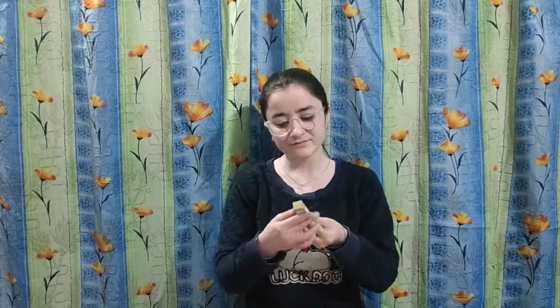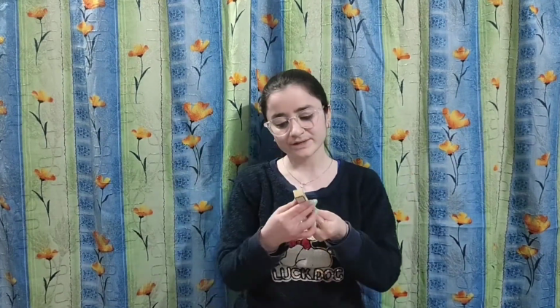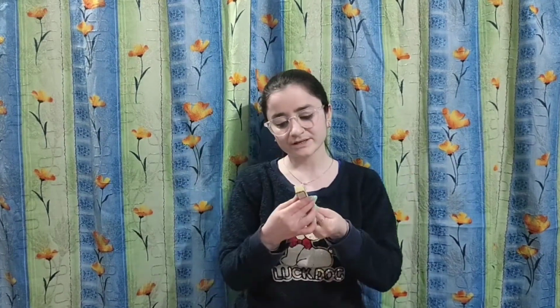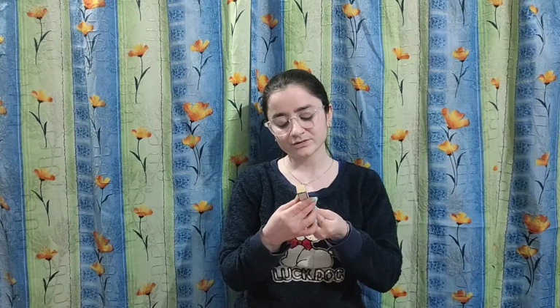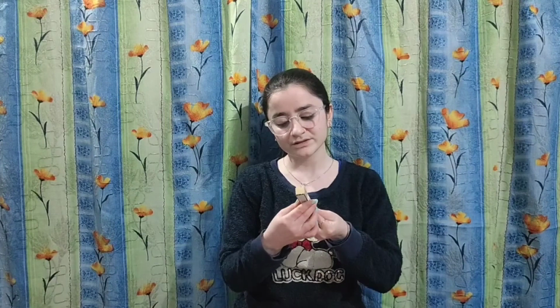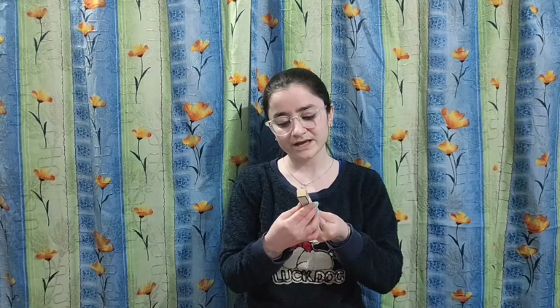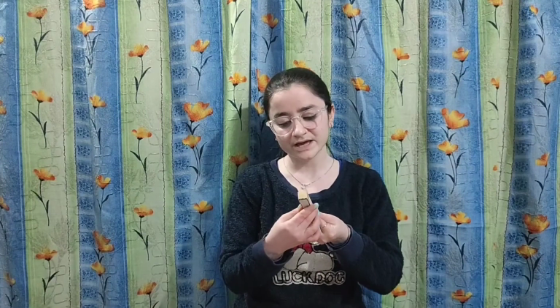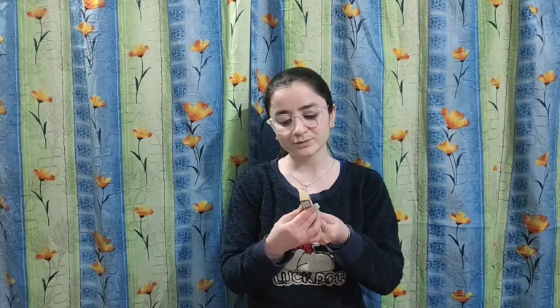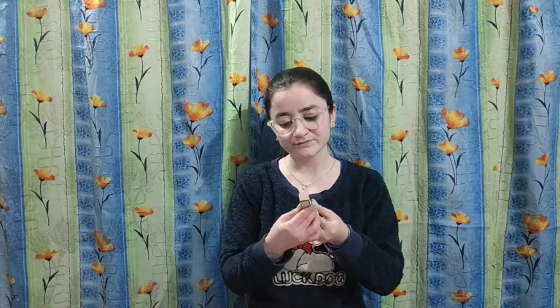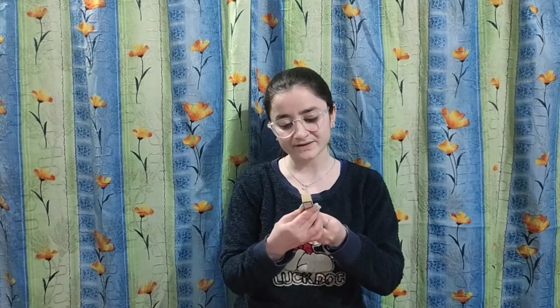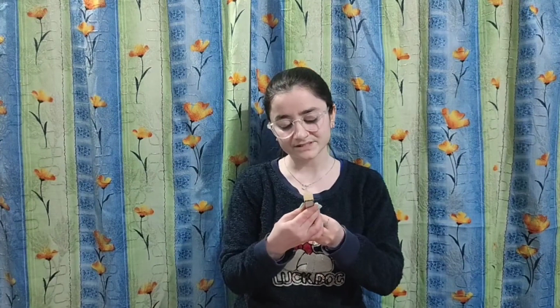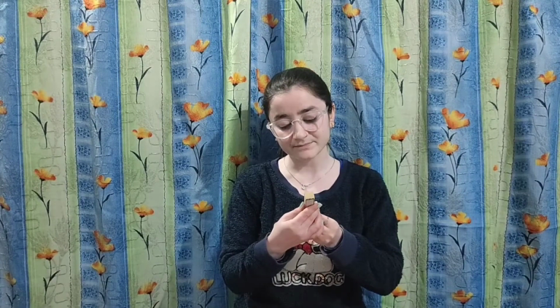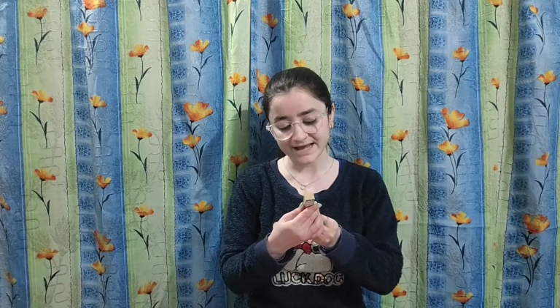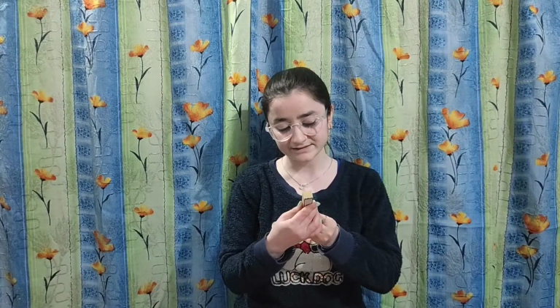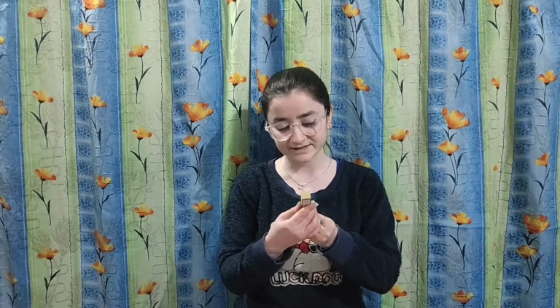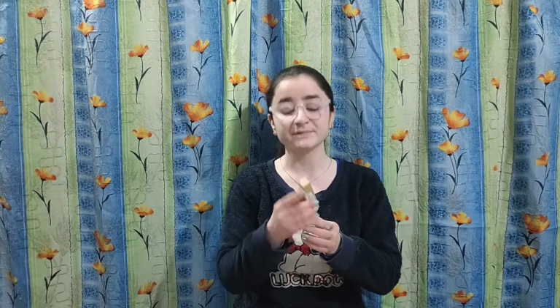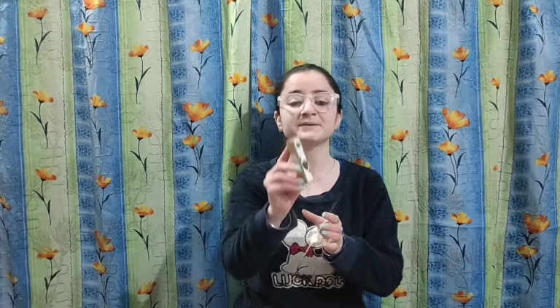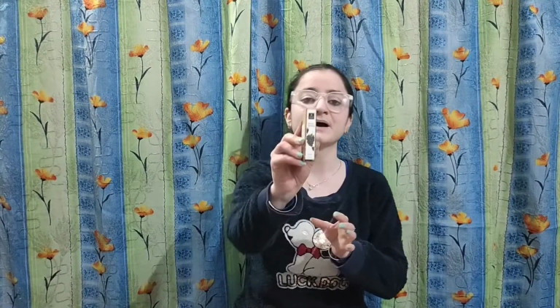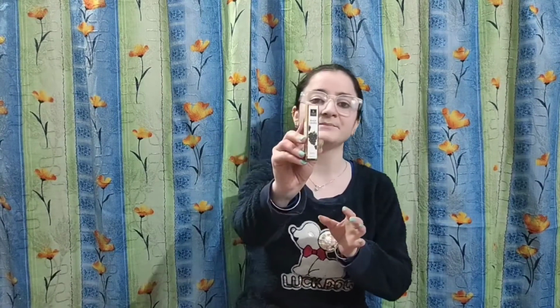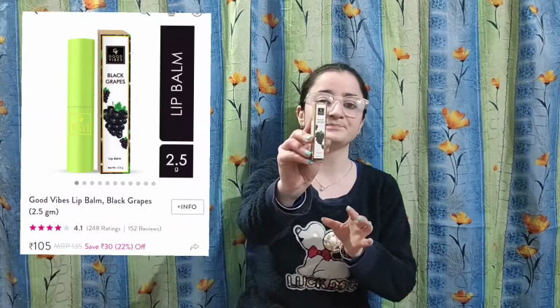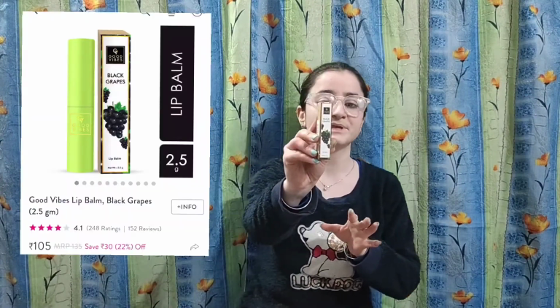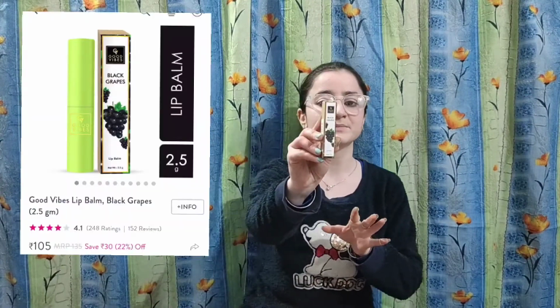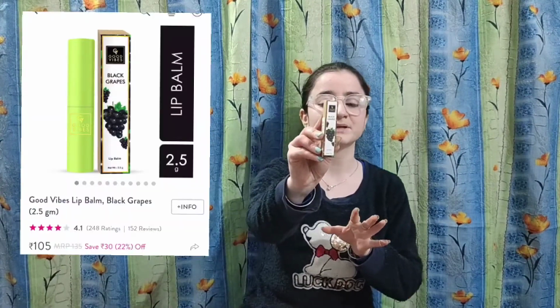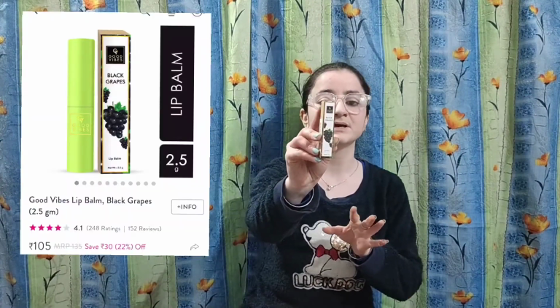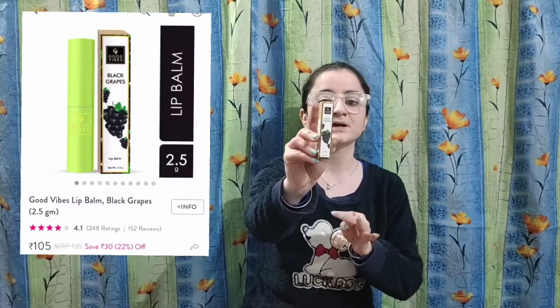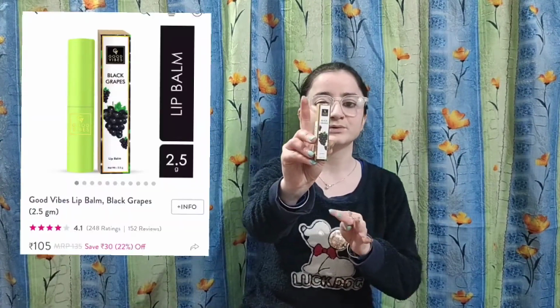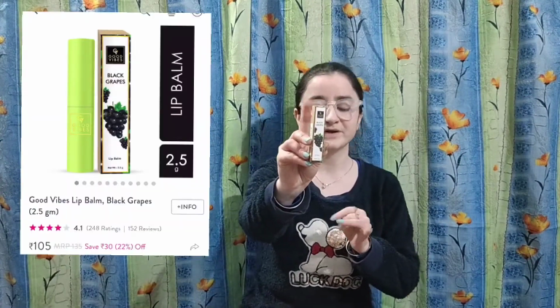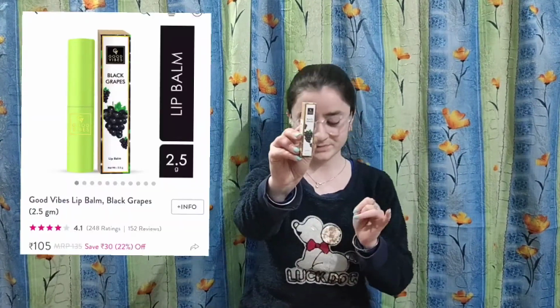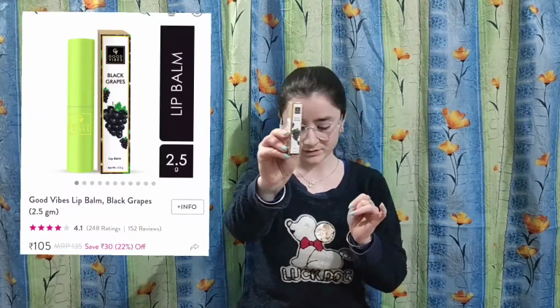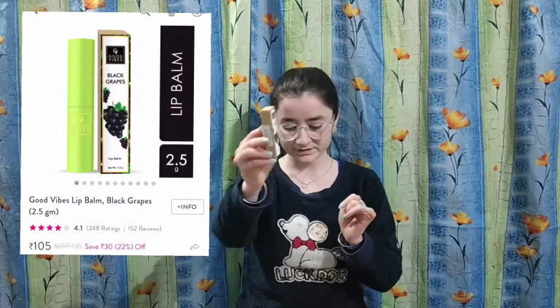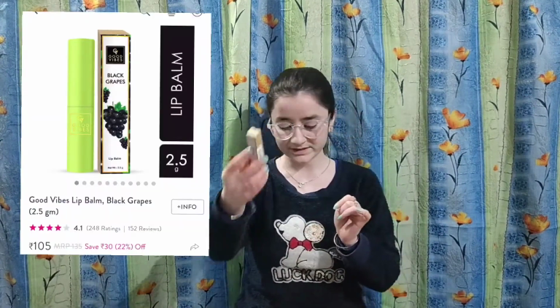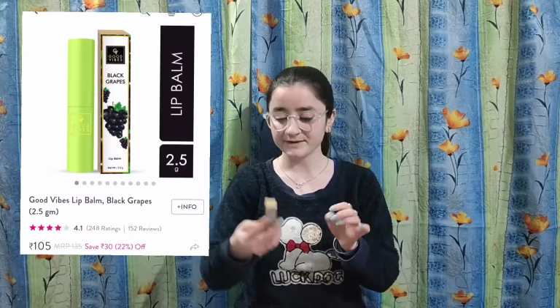Next, I have ordered Good Vibes Black Grape Lip Balm. I have ordered Good Vibes products.